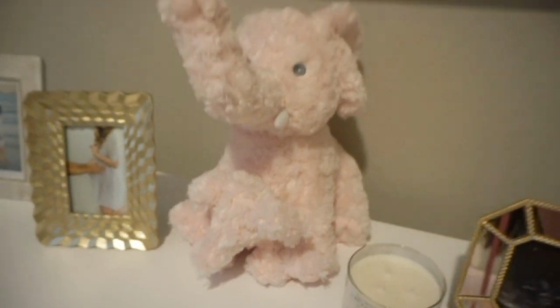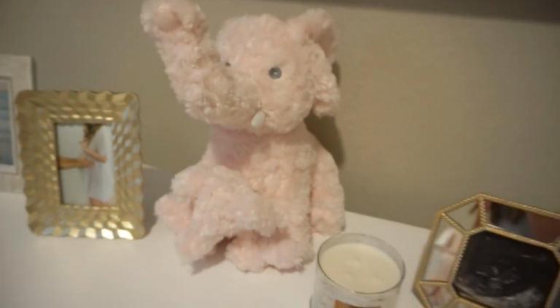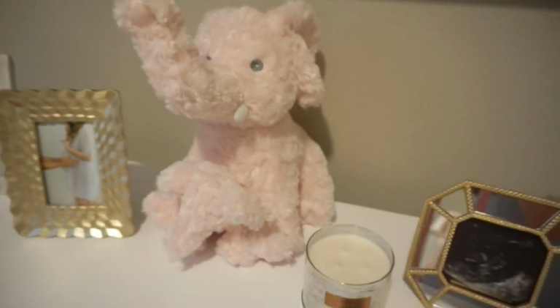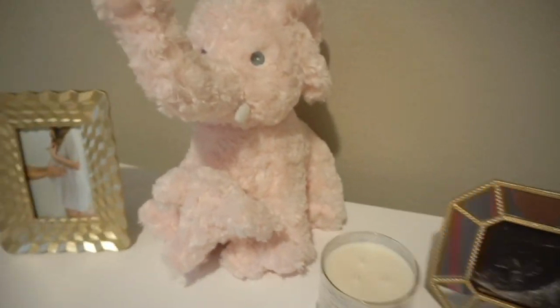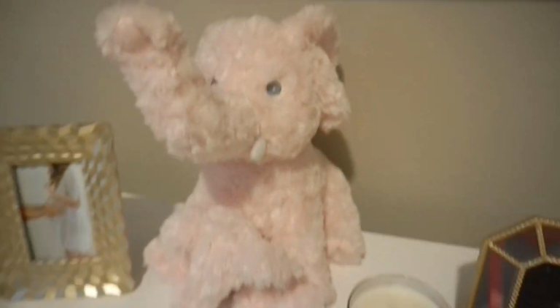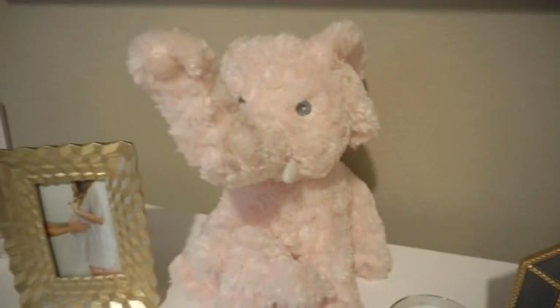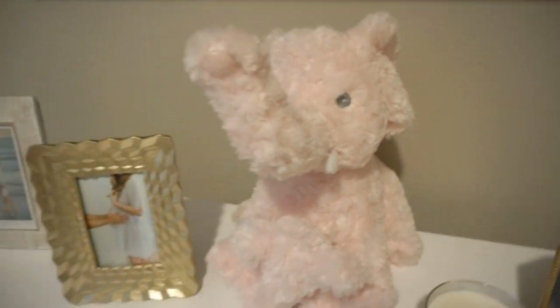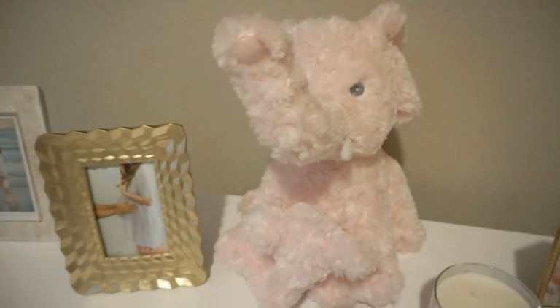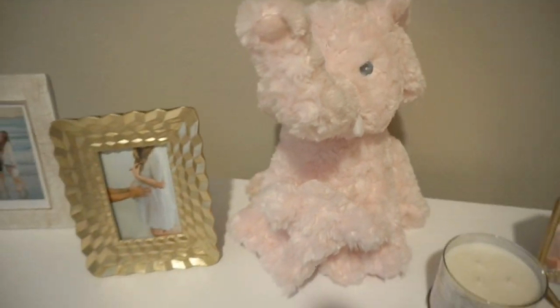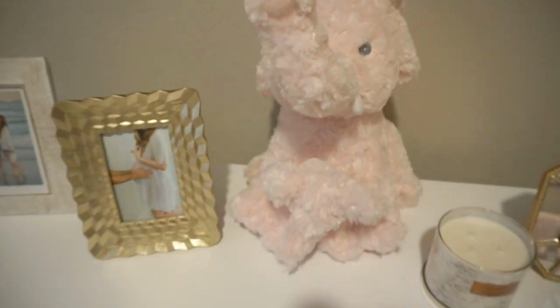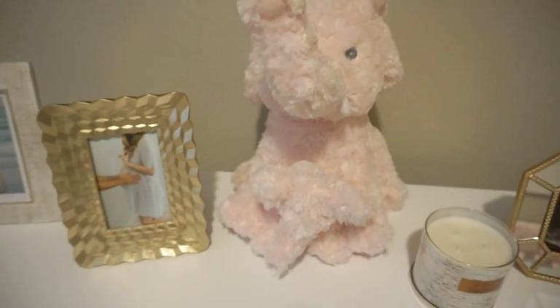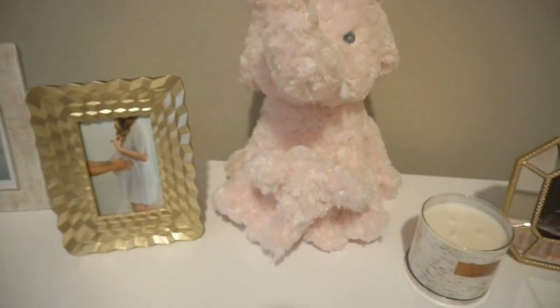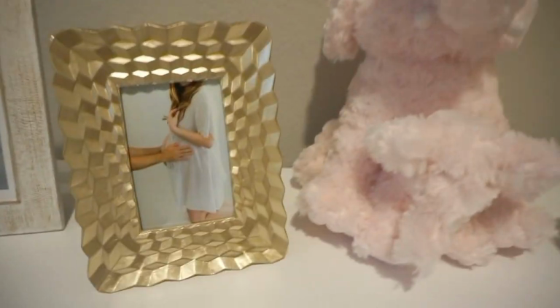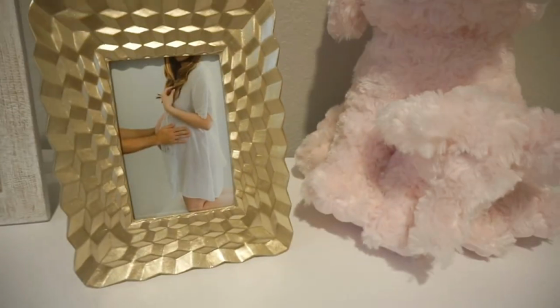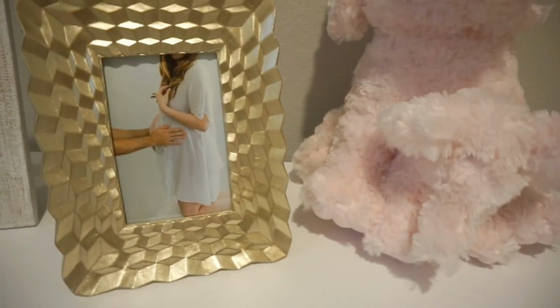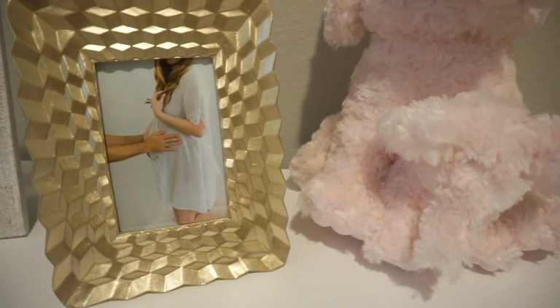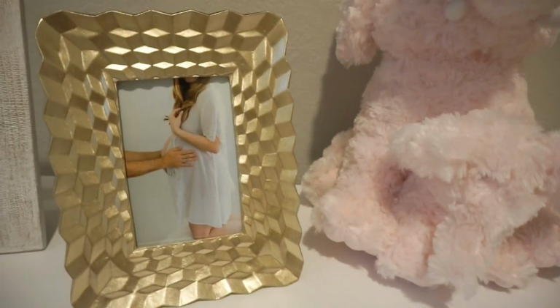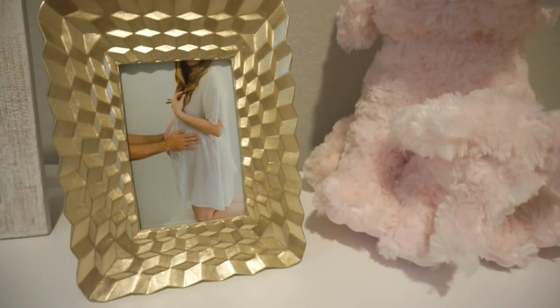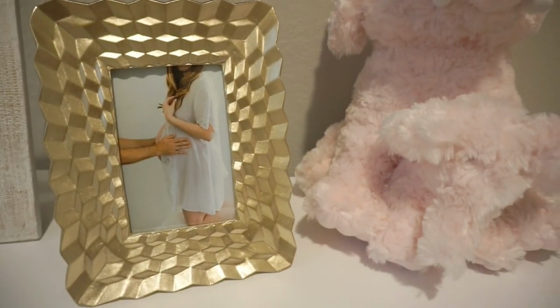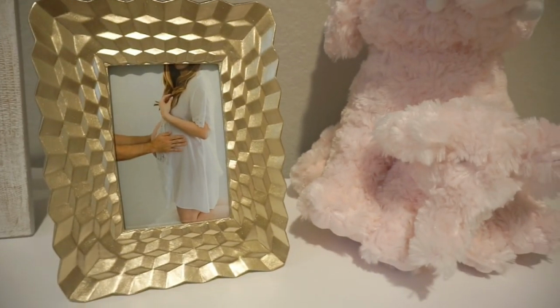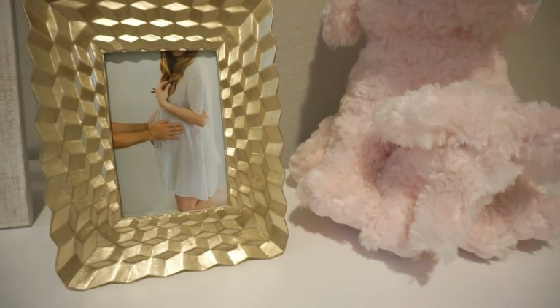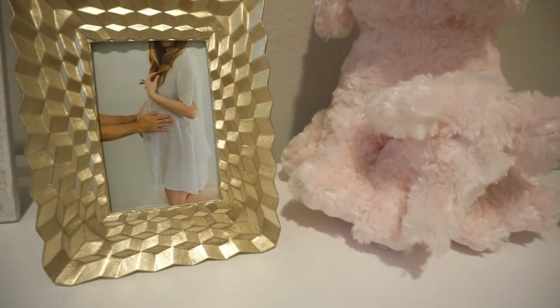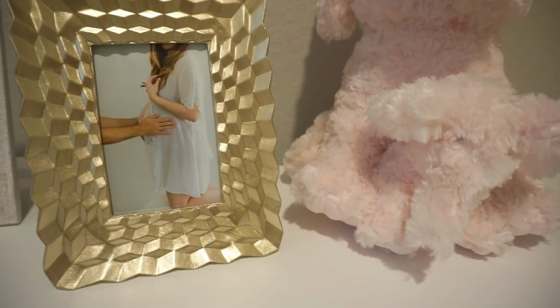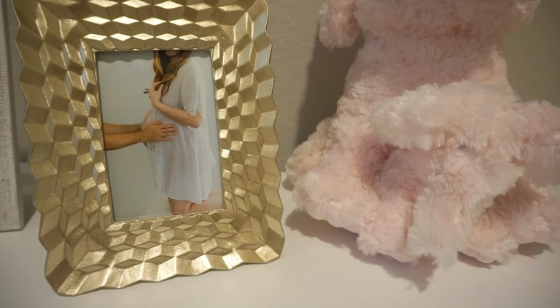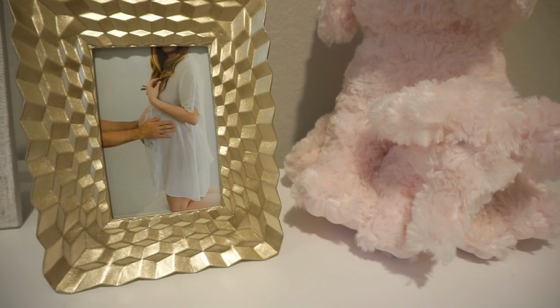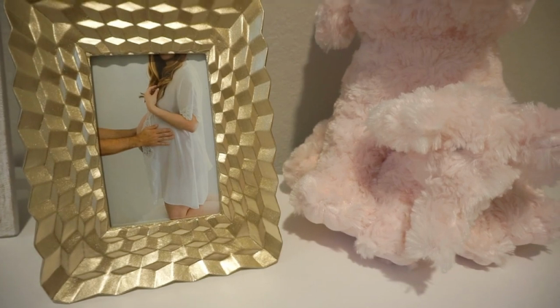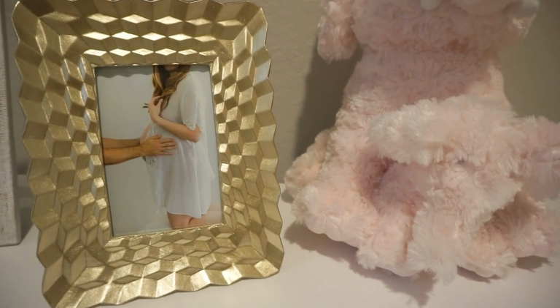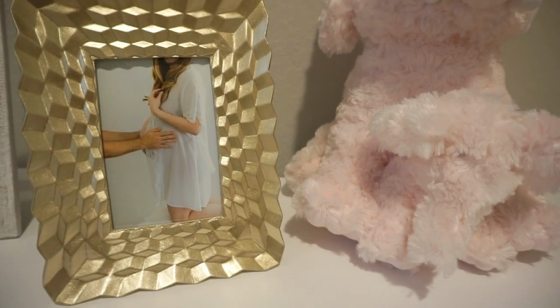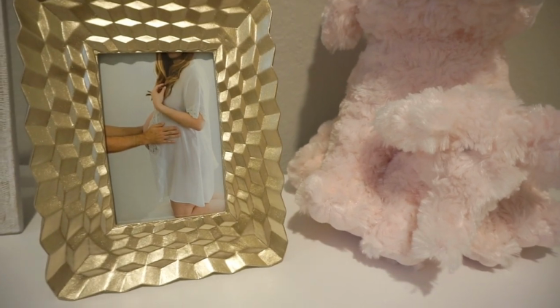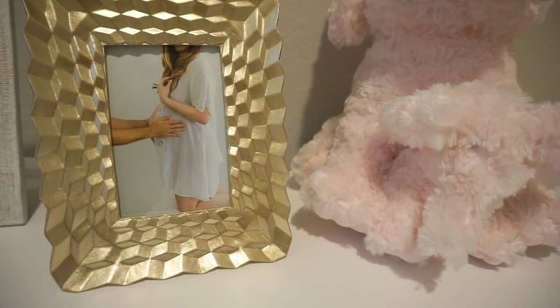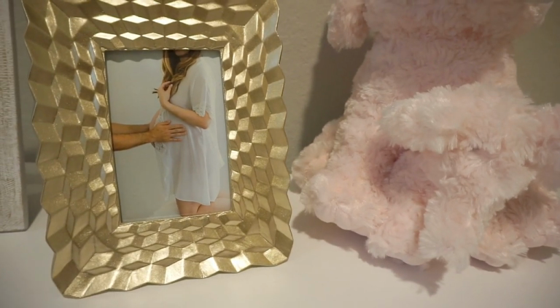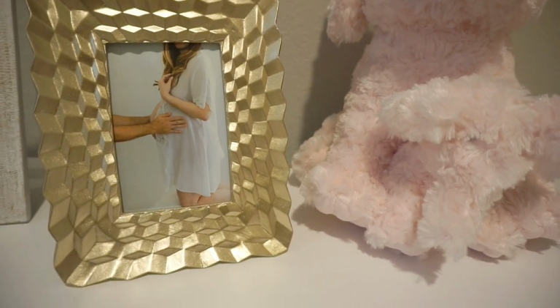This elephant was at her gender reveal party. And then this was one of the photos from our maternity session.